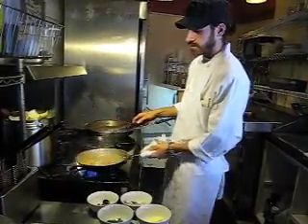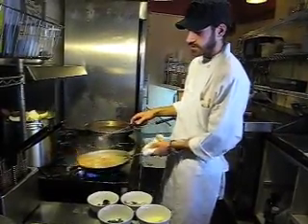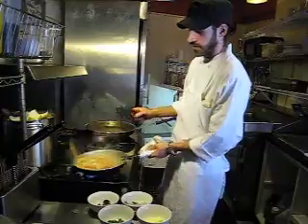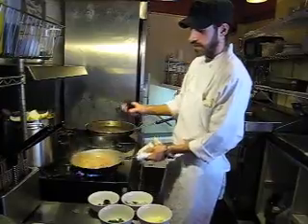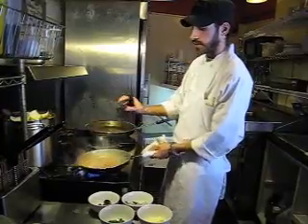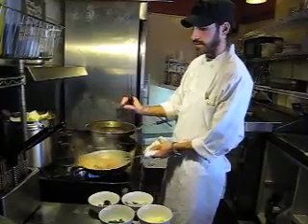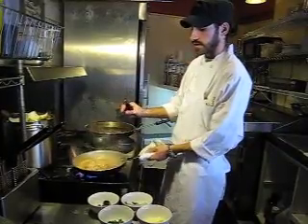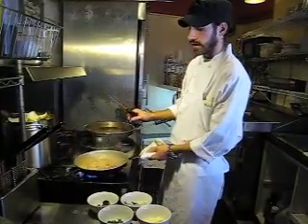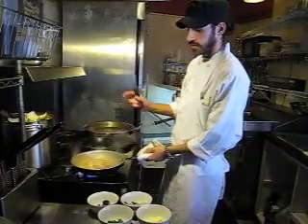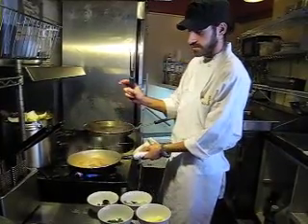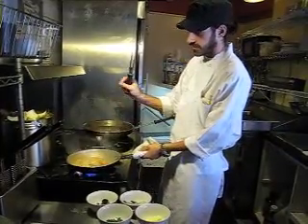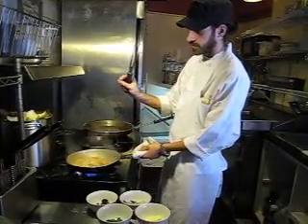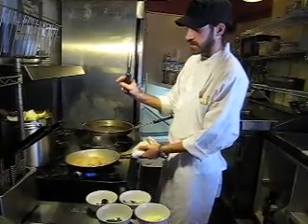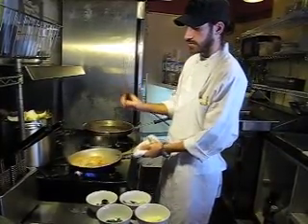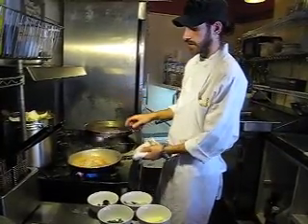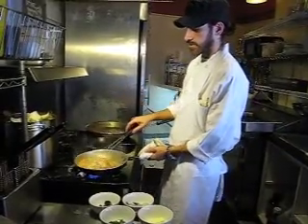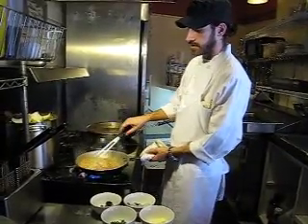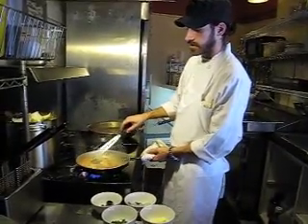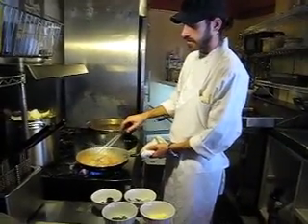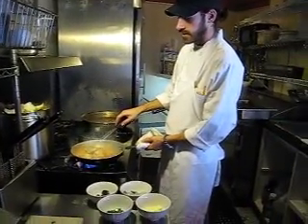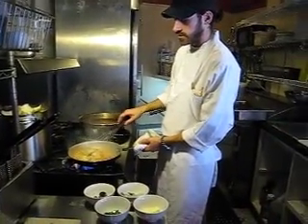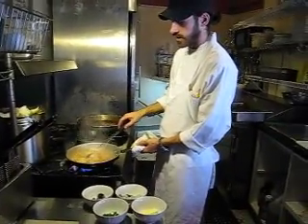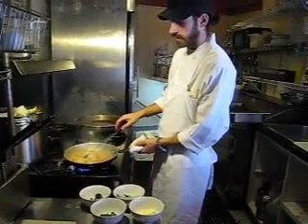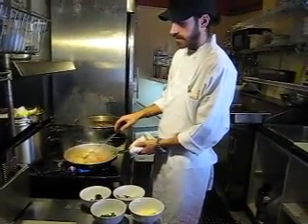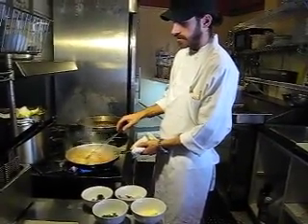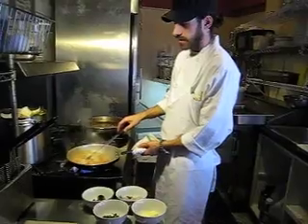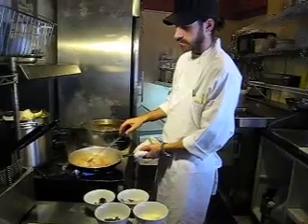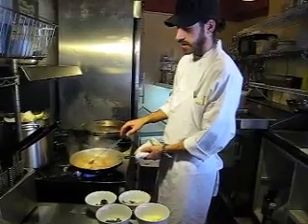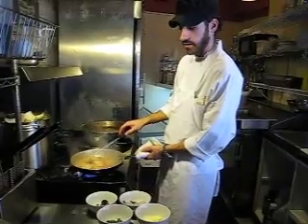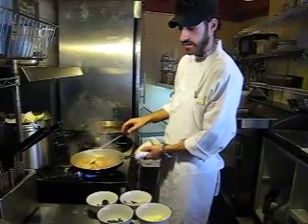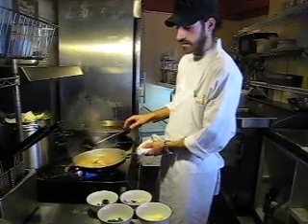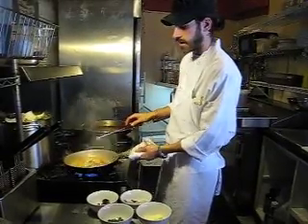So if you ever get a shellfish that's slightly open, just give it a little press with your fingers and it should shut automatically, and that'll let you know that it's still alive.